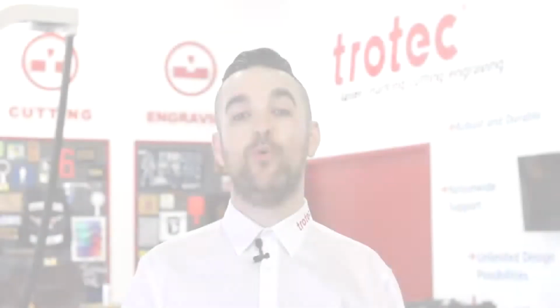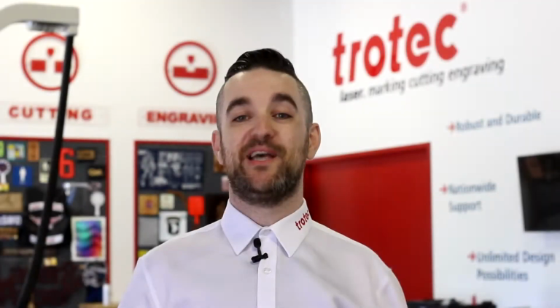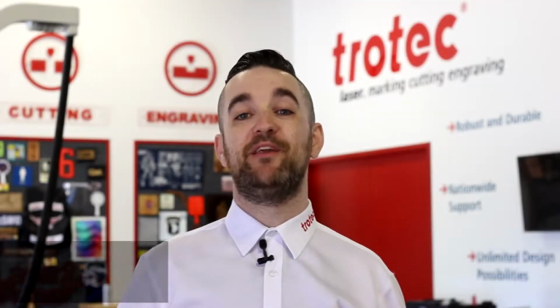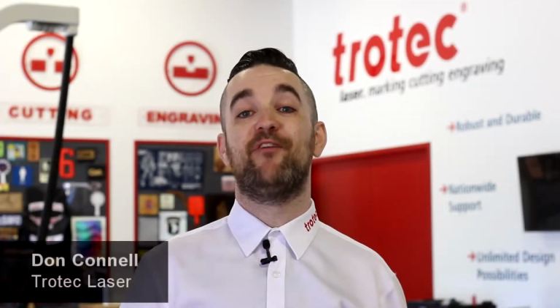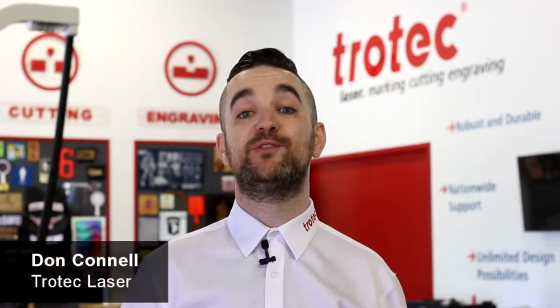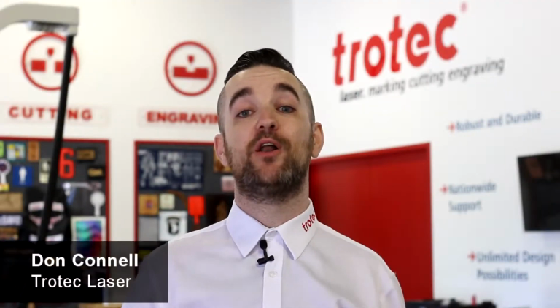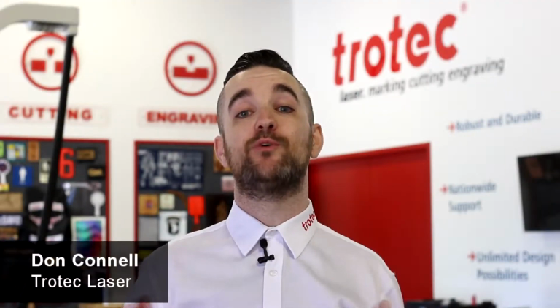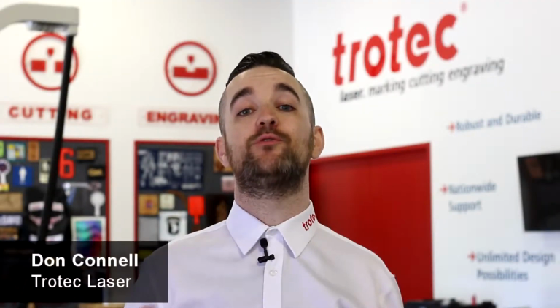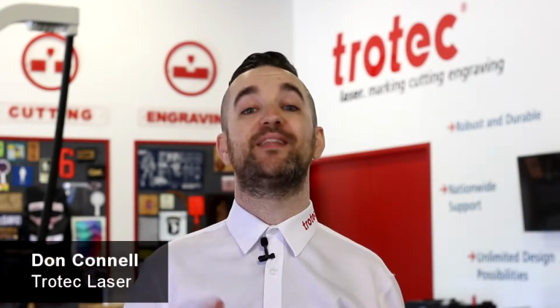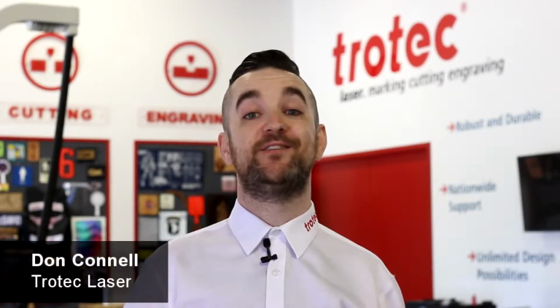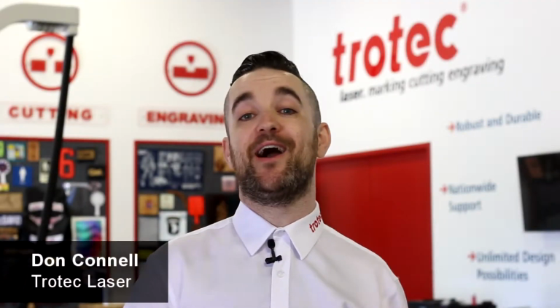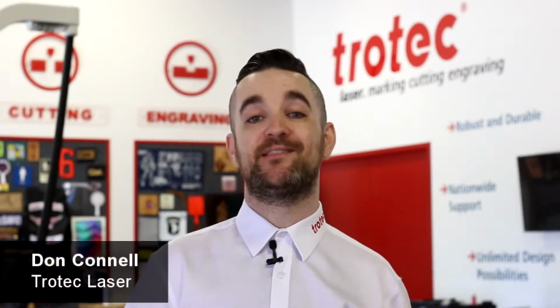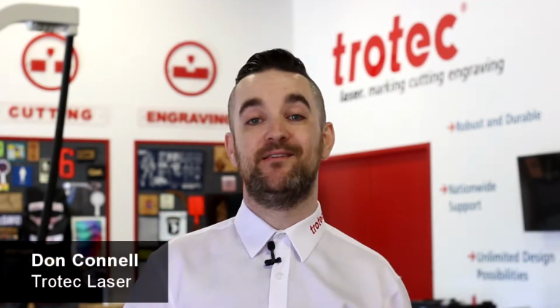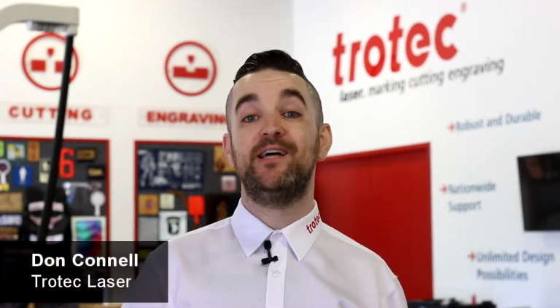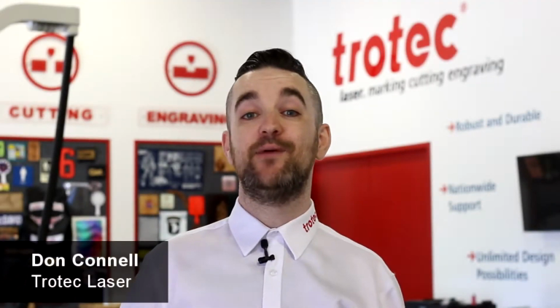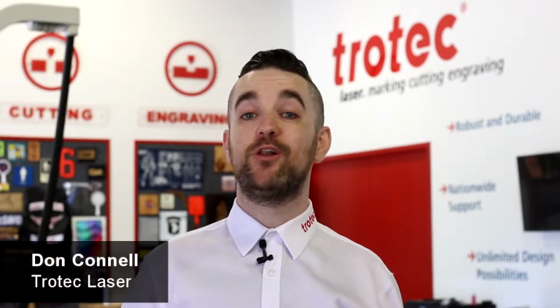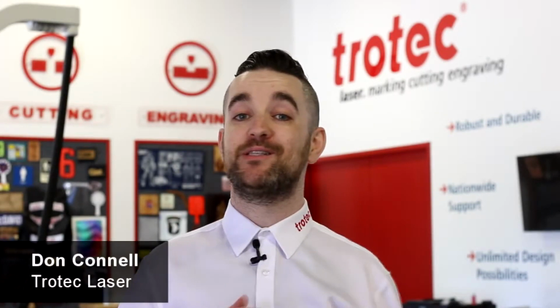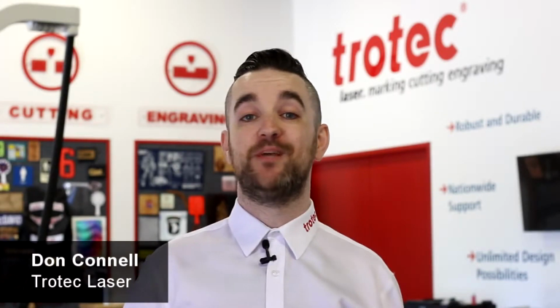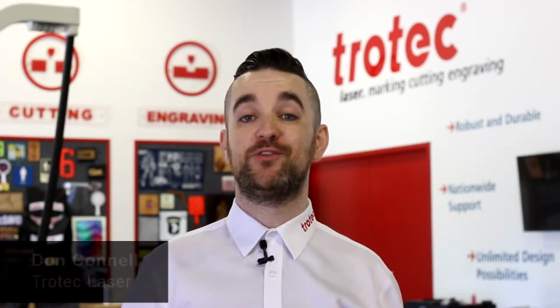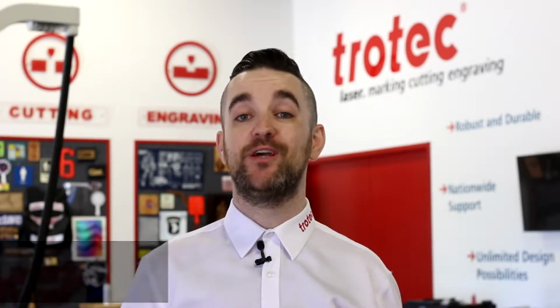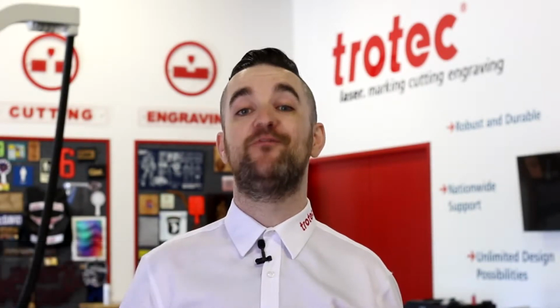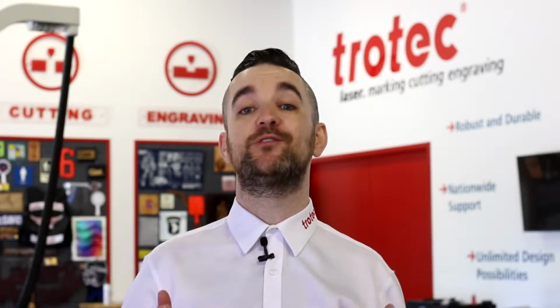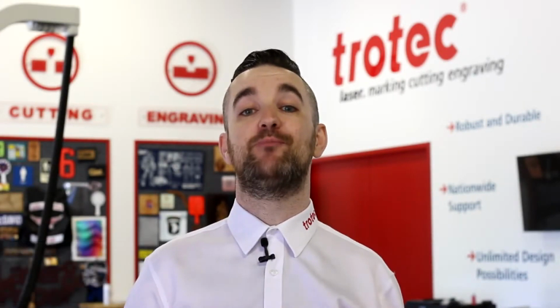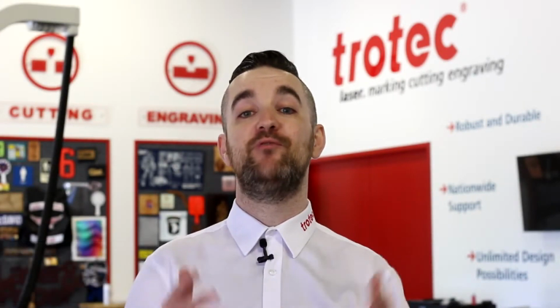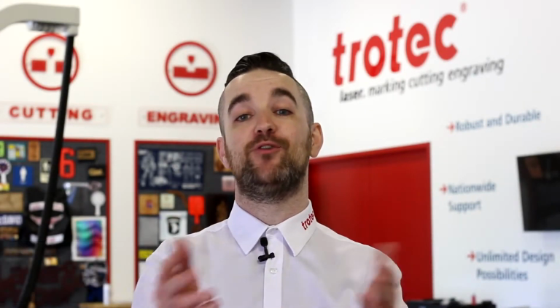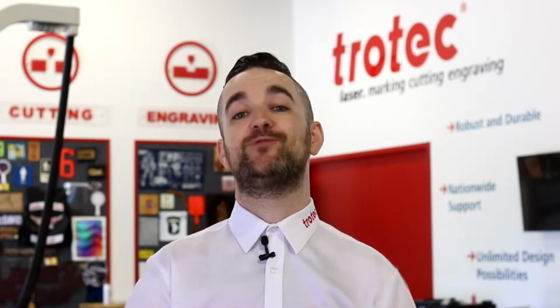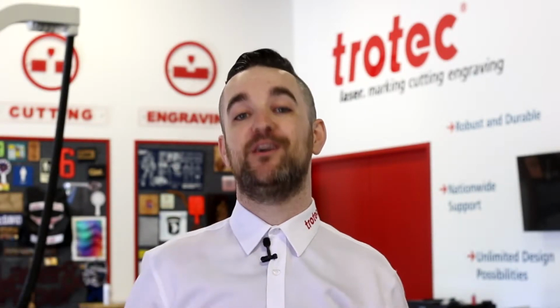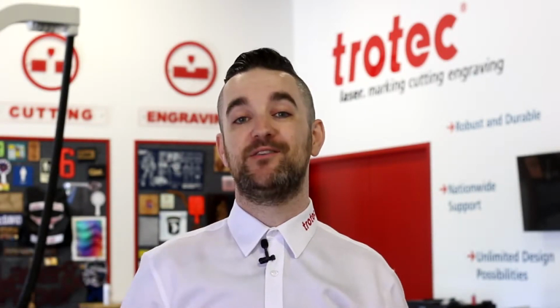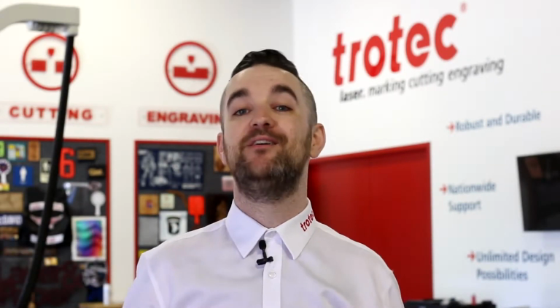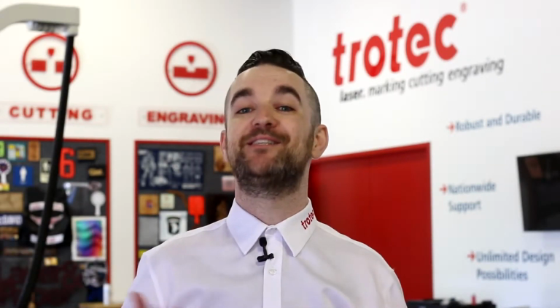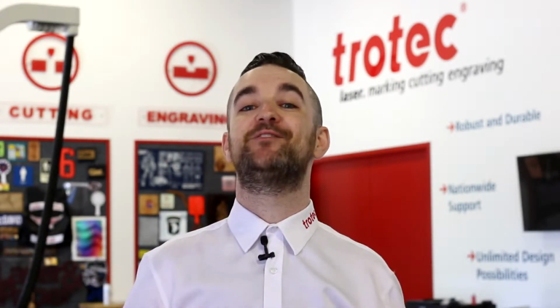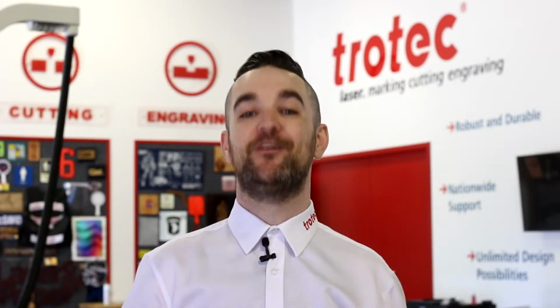What's happening friends? Don here with Trotec Laser Hacks. Today we're gonna look at some tips and tricks focused on improving your laser skills. Let's get started.